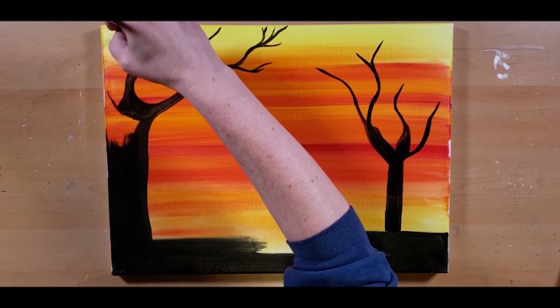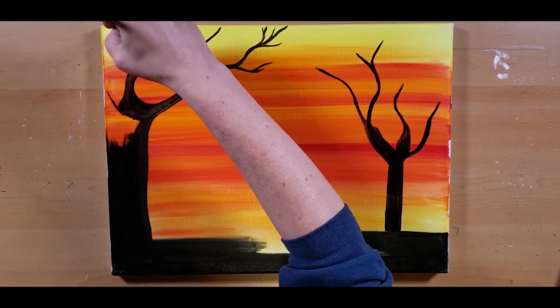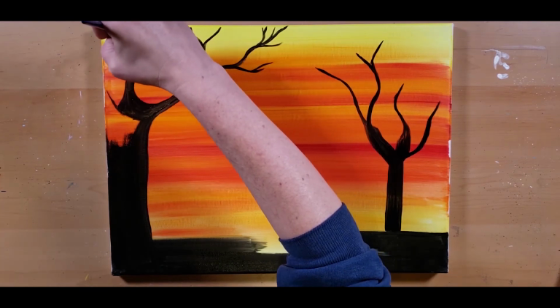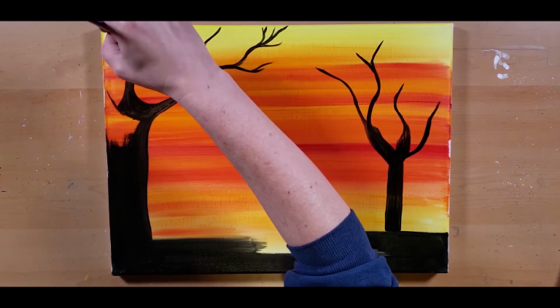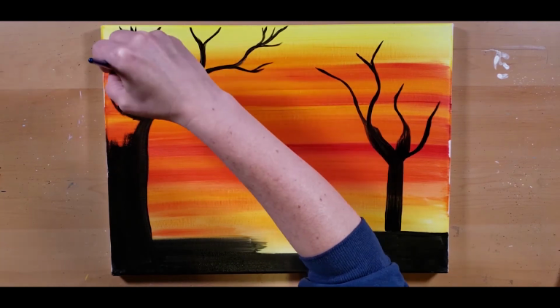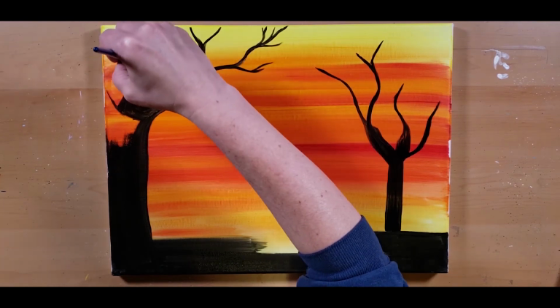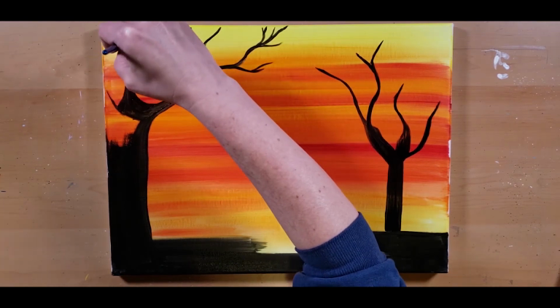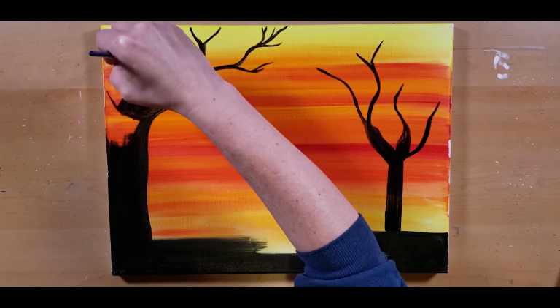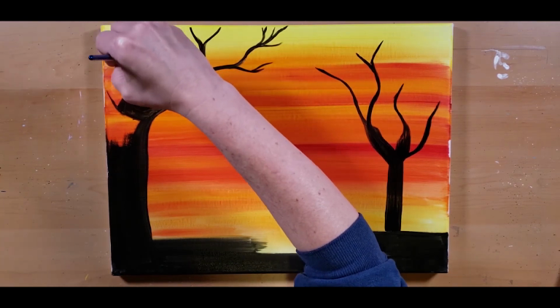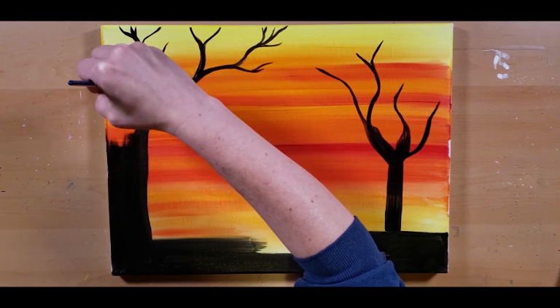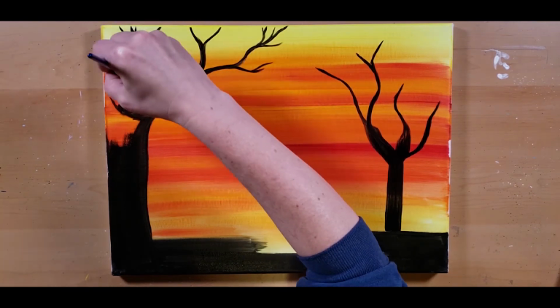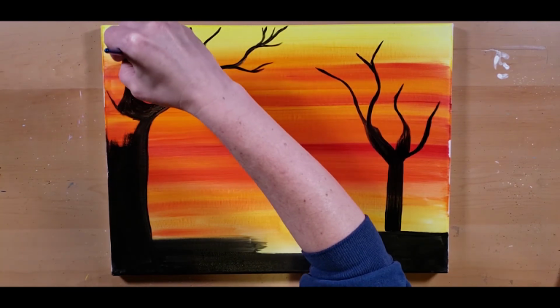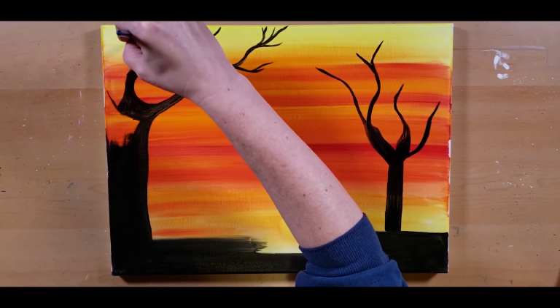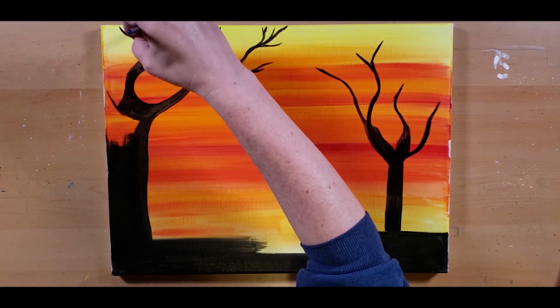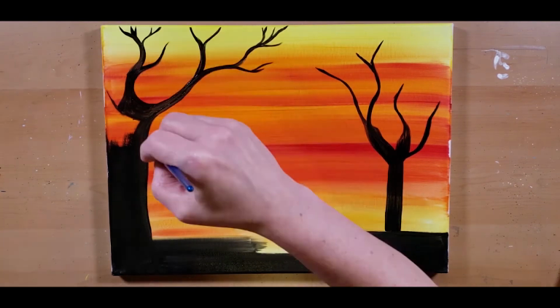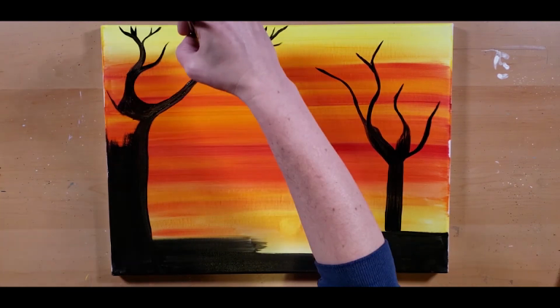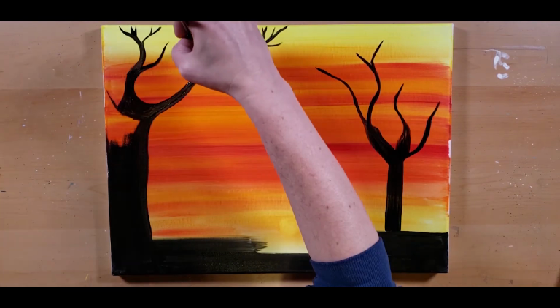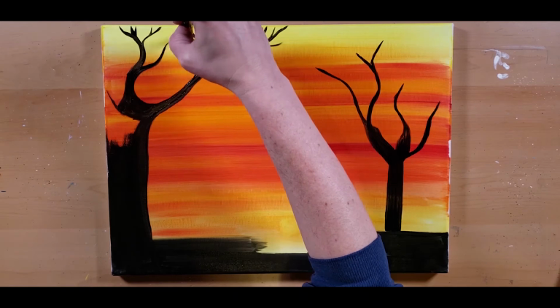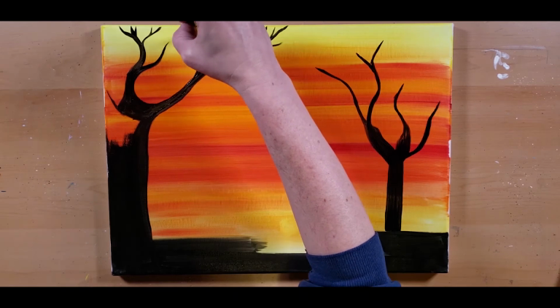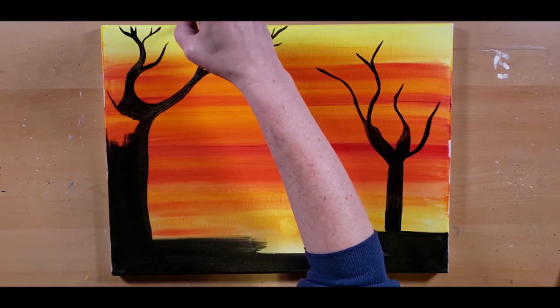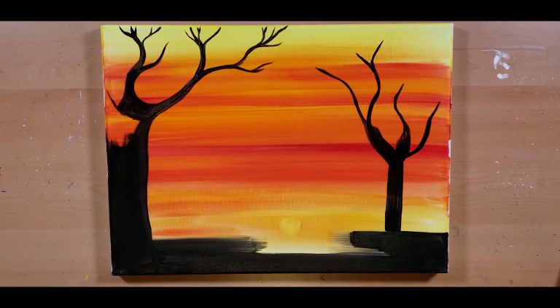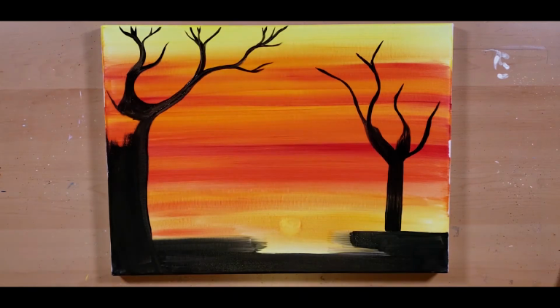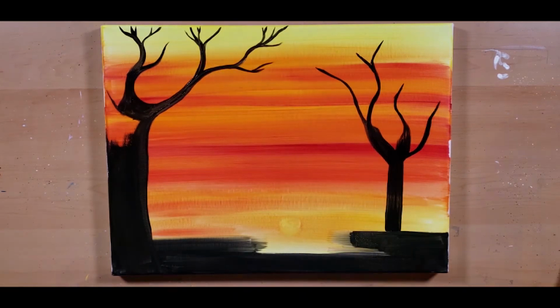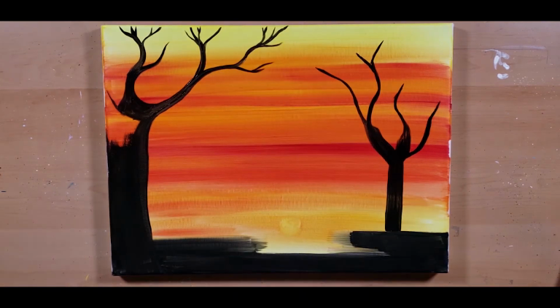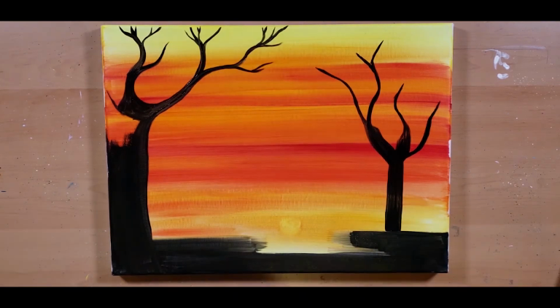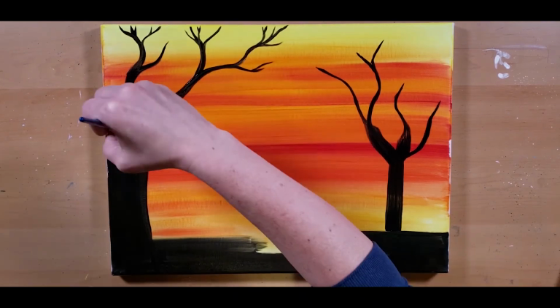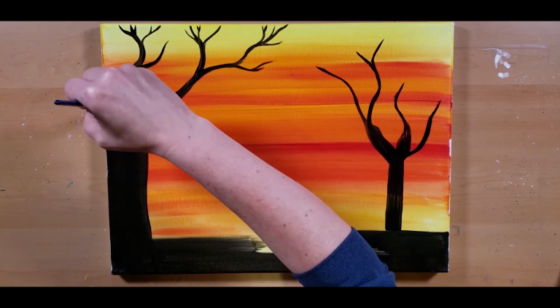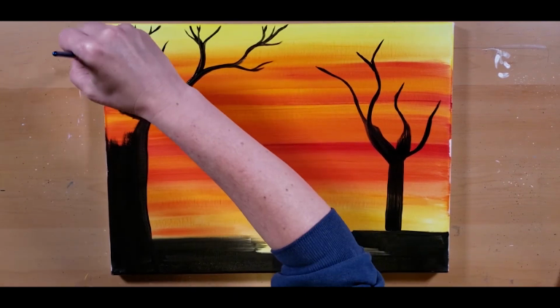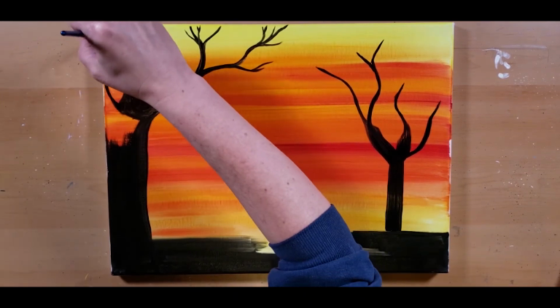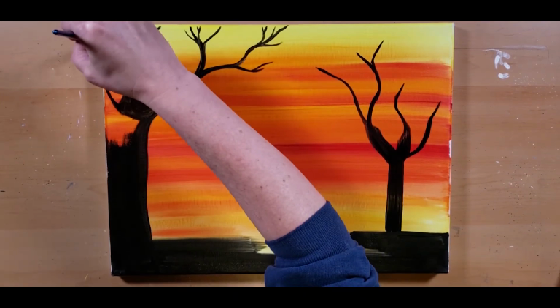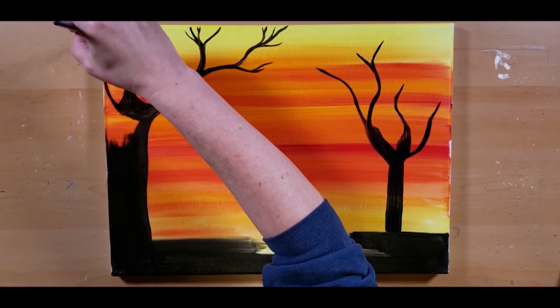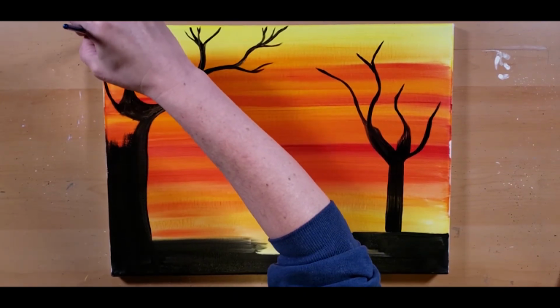You know, I don't really have a plan — you just kind of go with the flow and just throw in branches here and there.